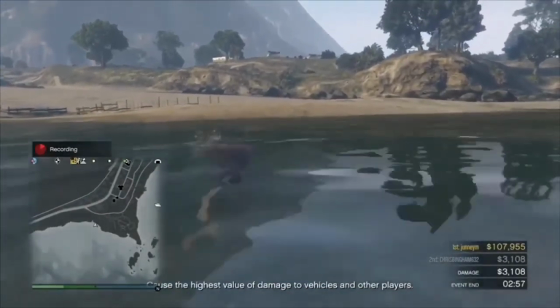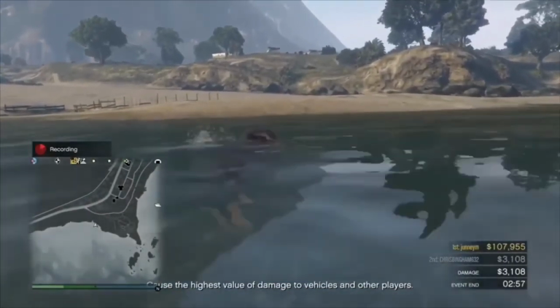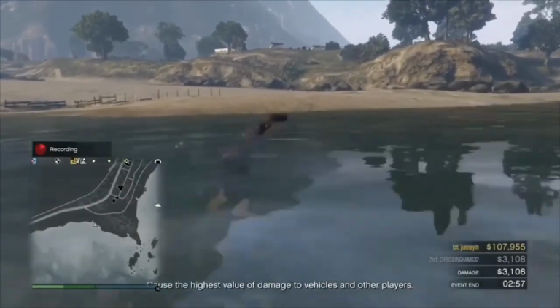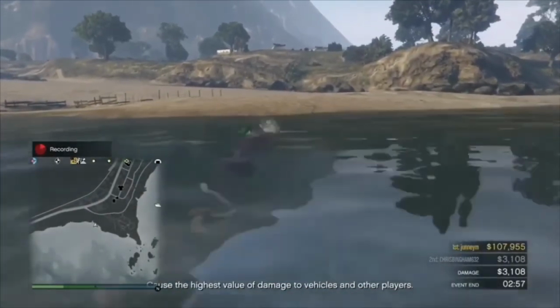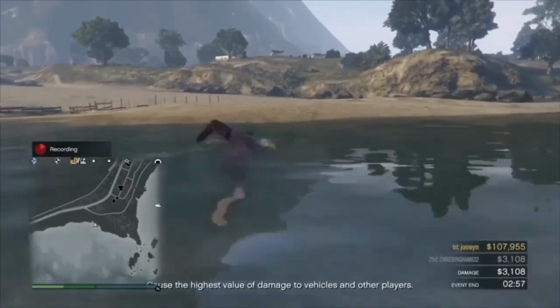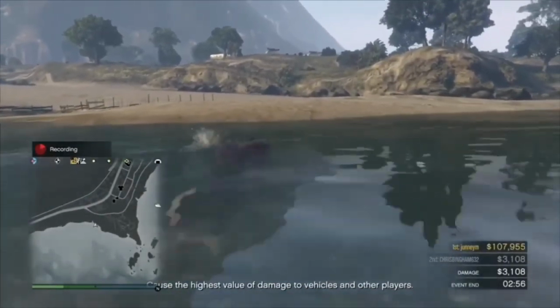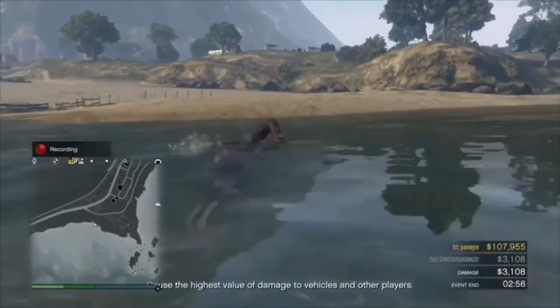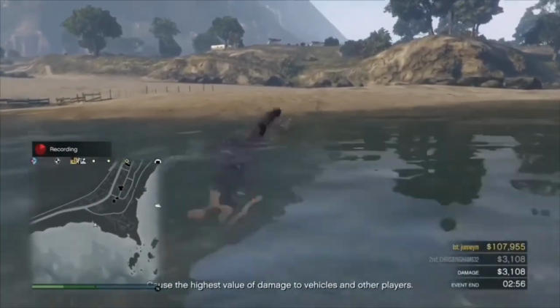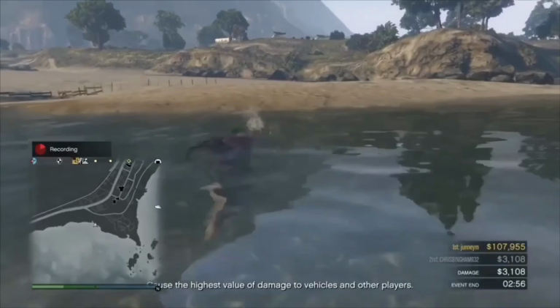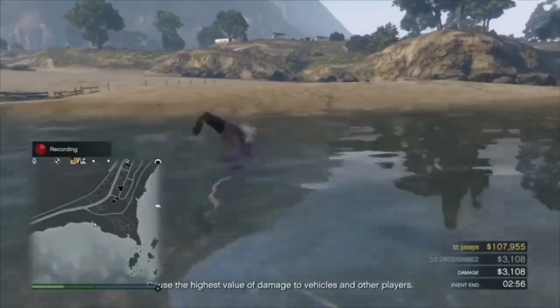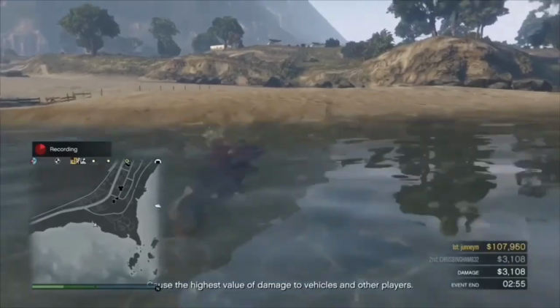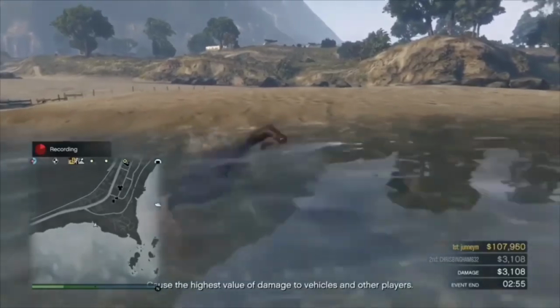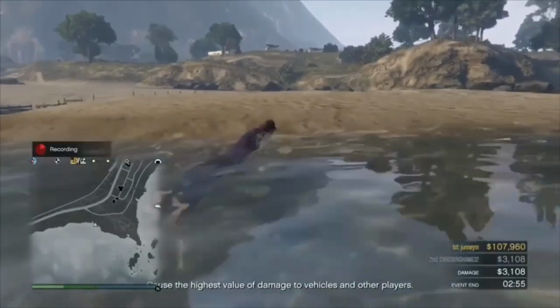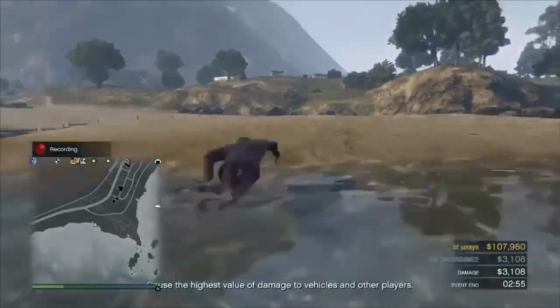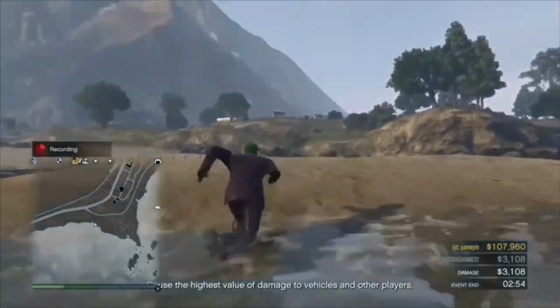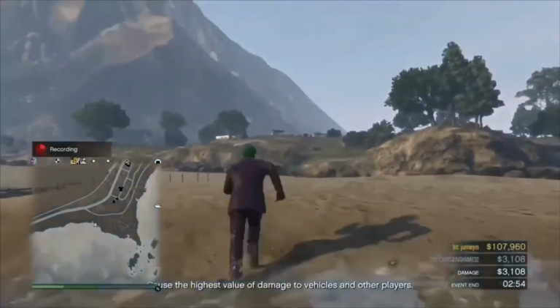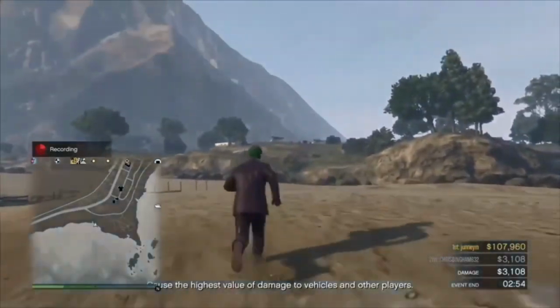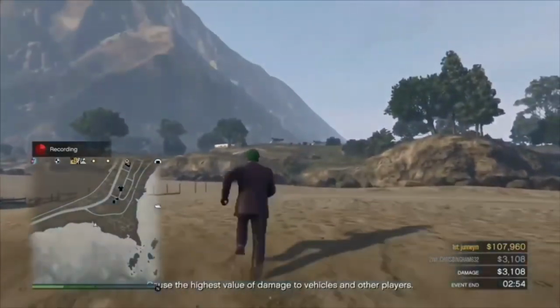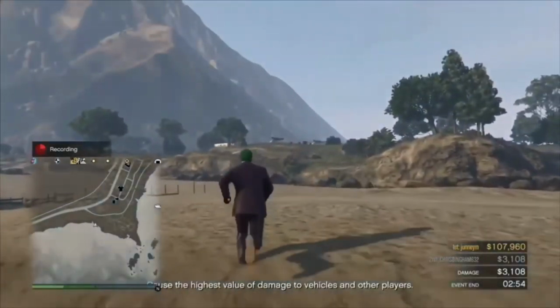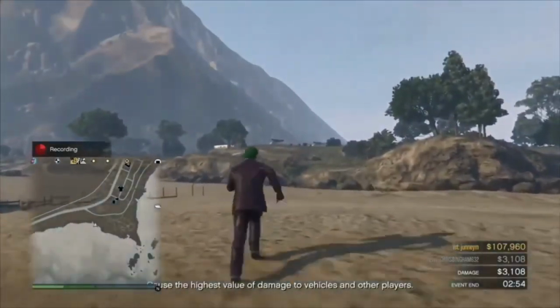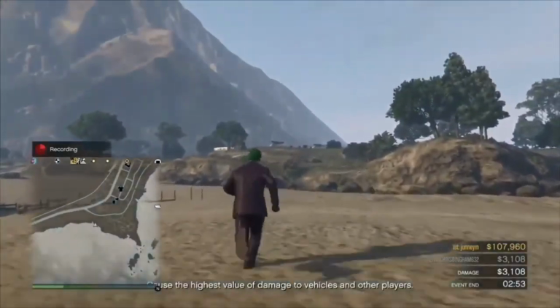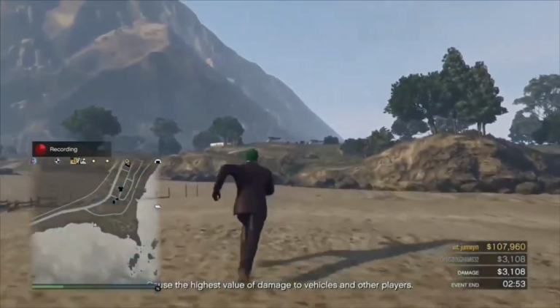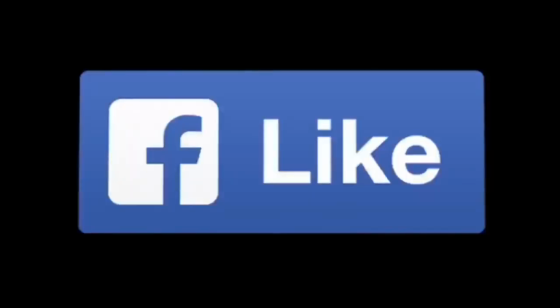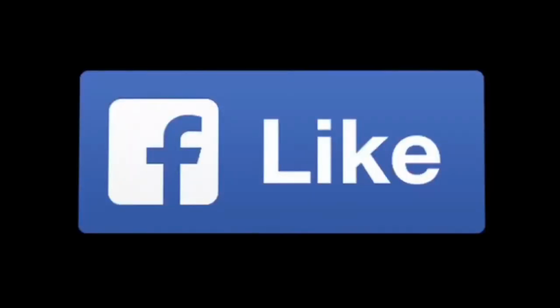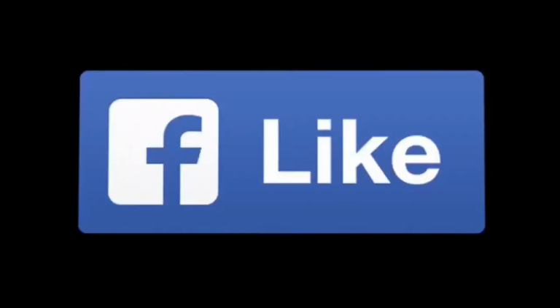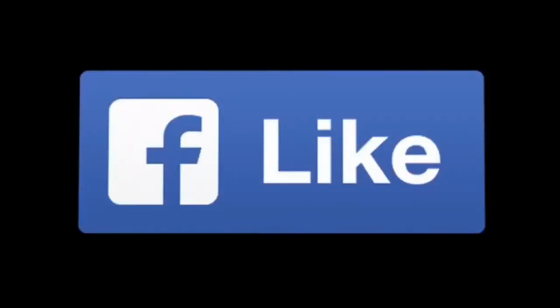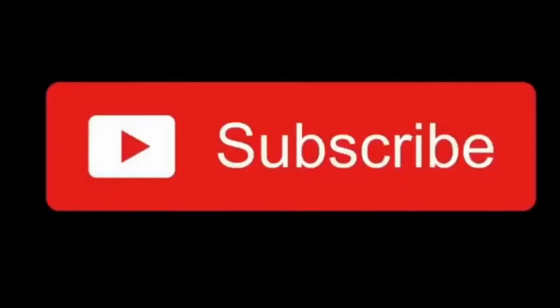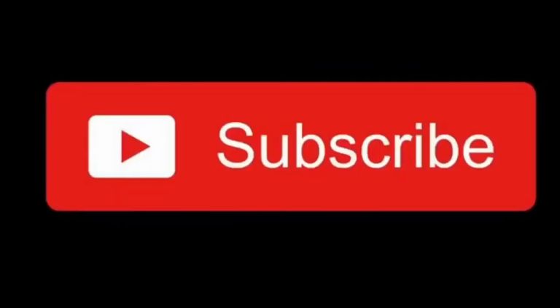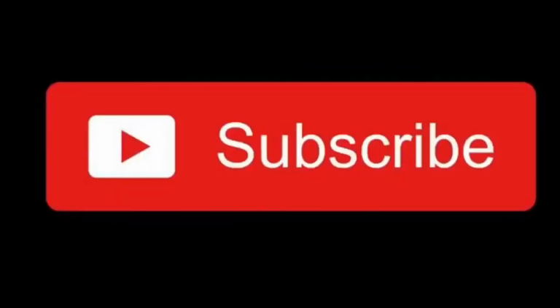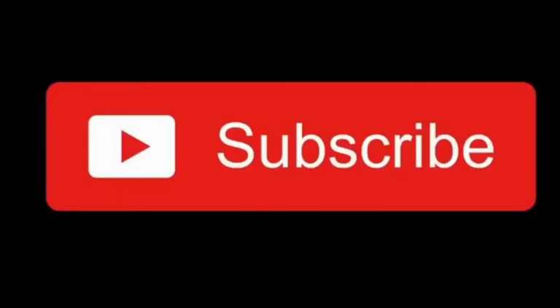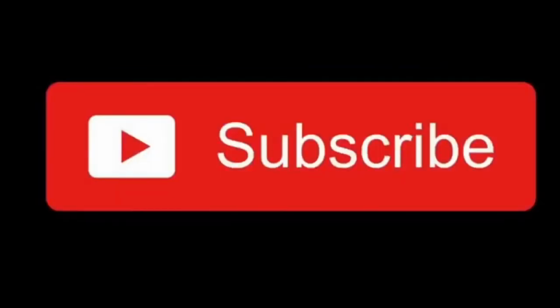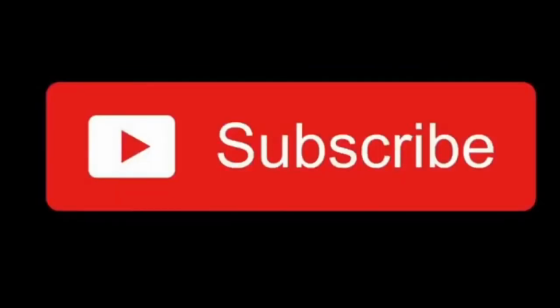Thank you very much for watching. If you found this video very helpful, please give it a like and subscribe. Thank you.